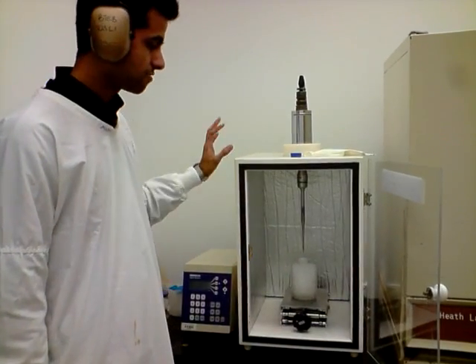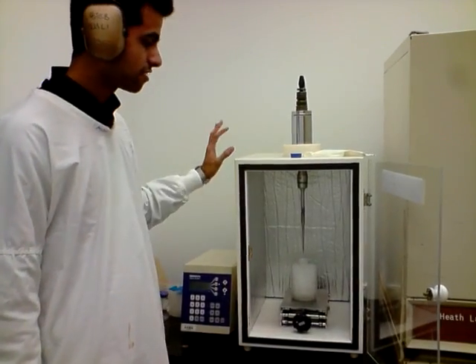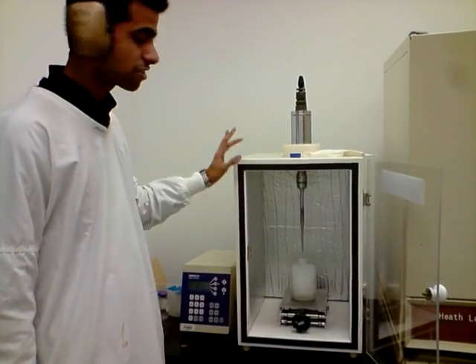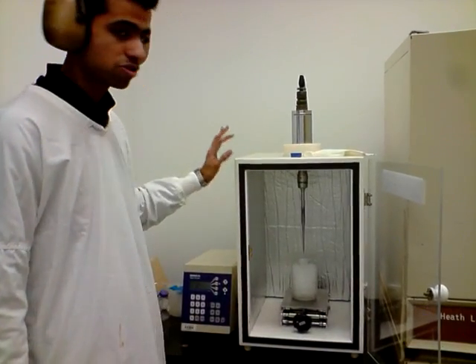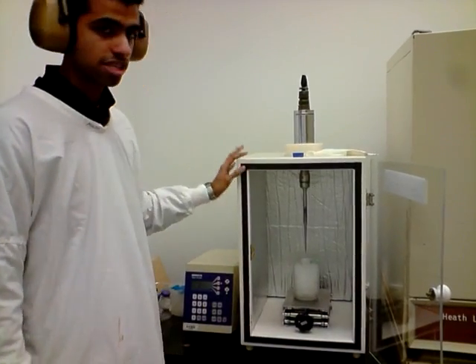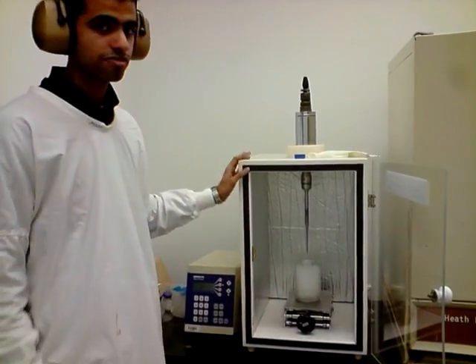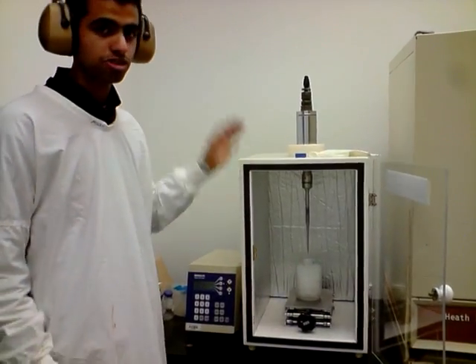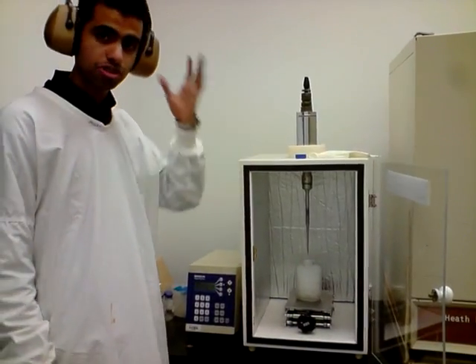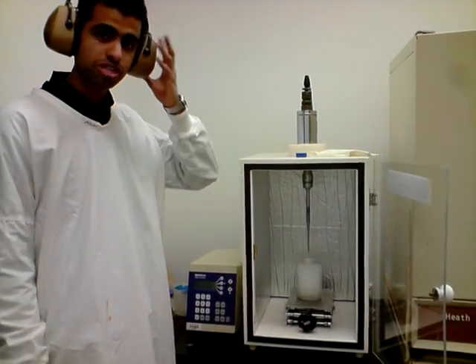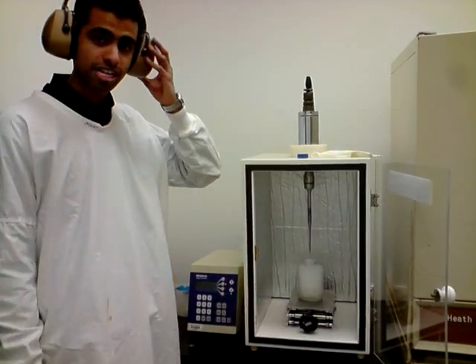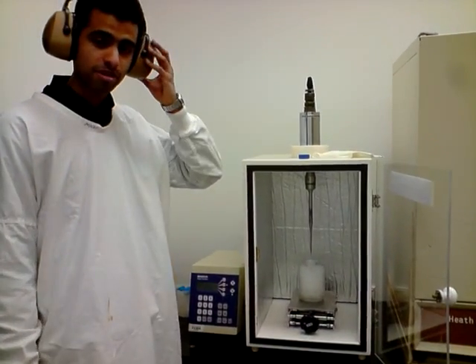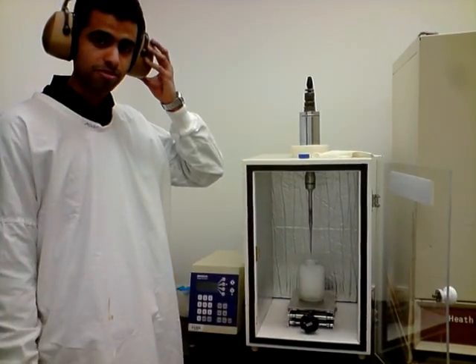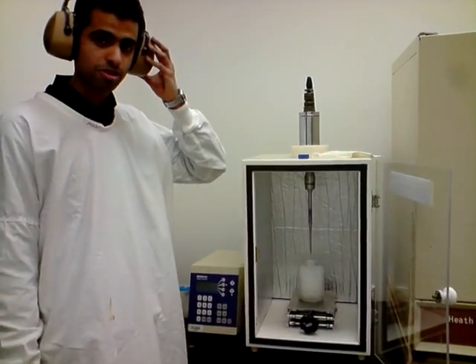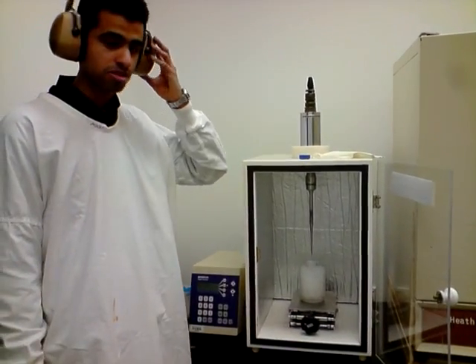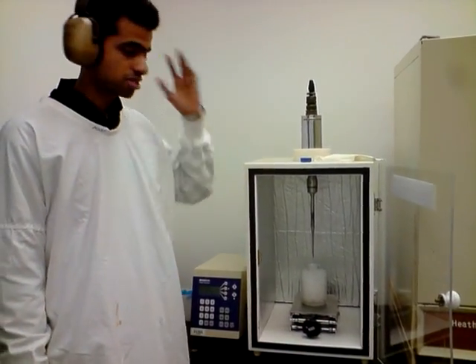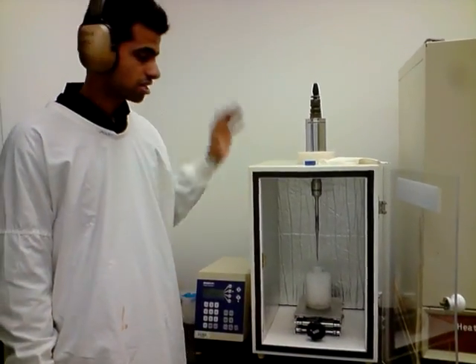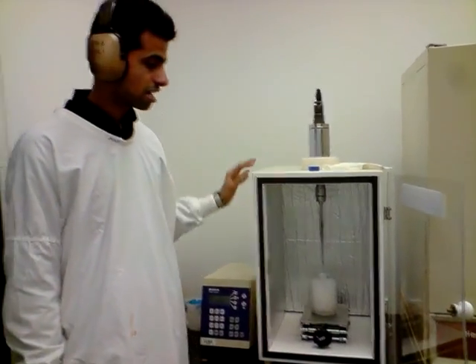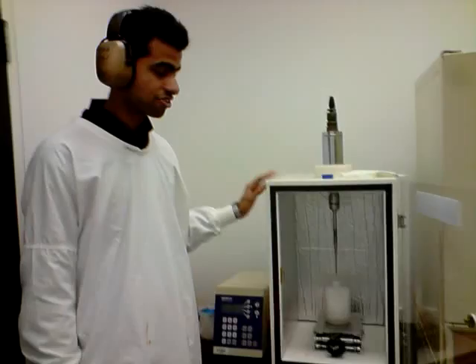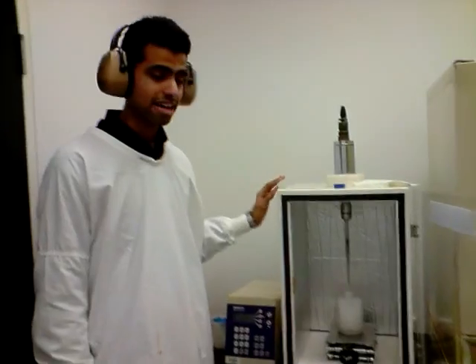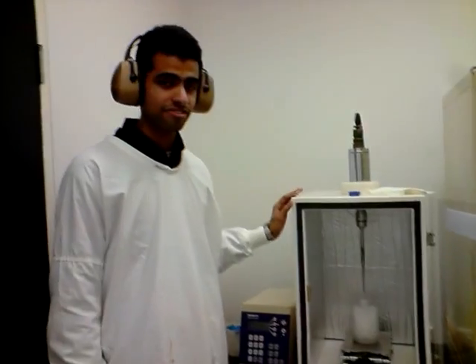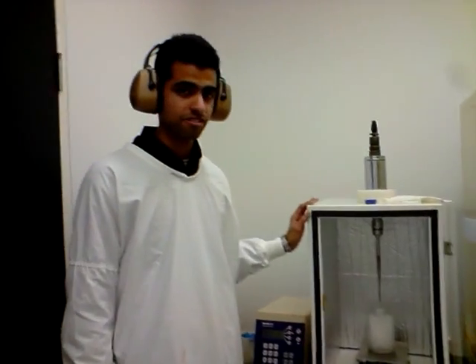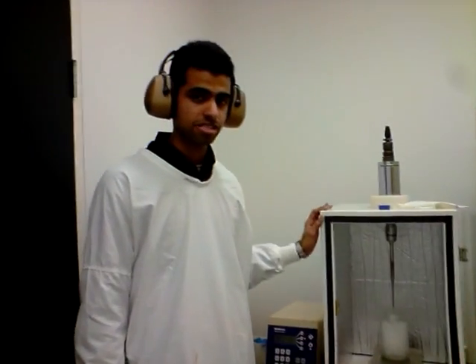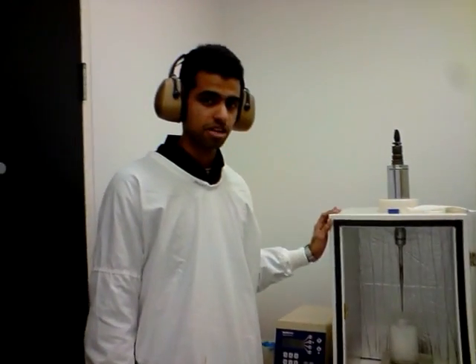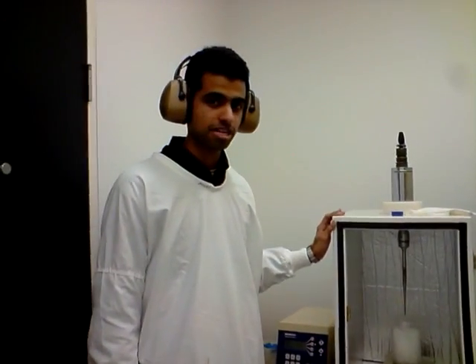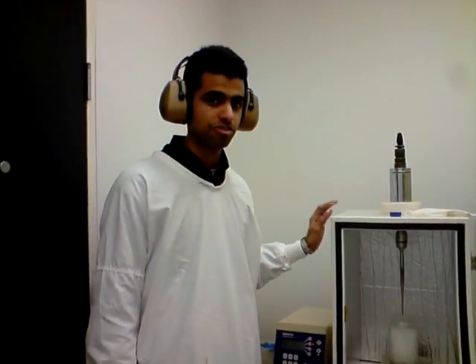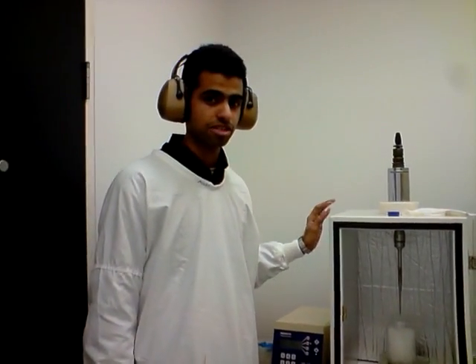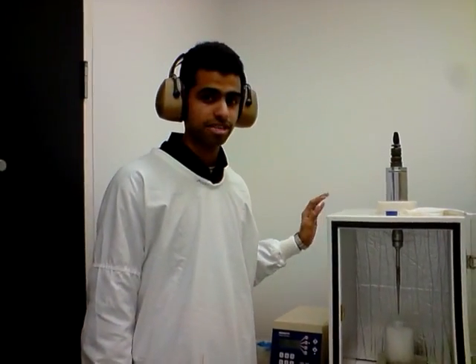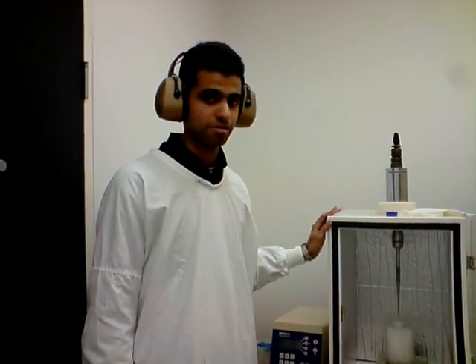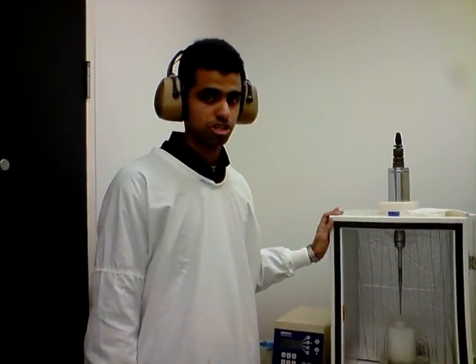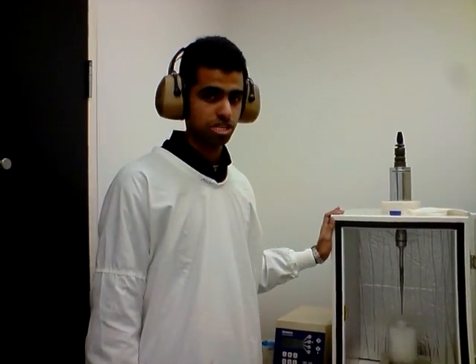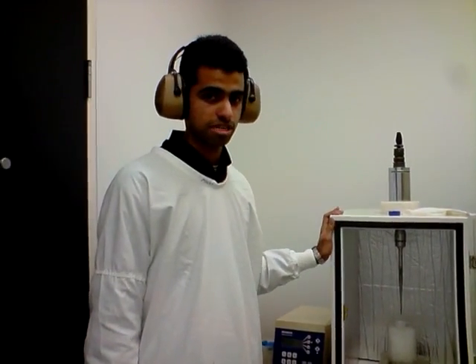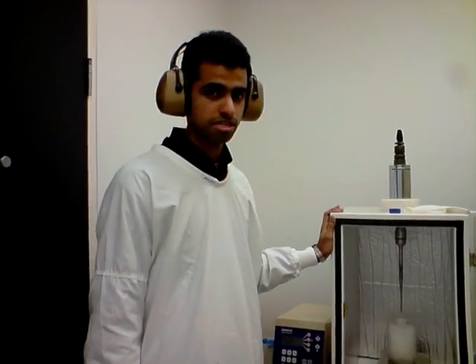And when we are using this, we should use the ear muffs because ultra high frequency sound can really damage your ears.